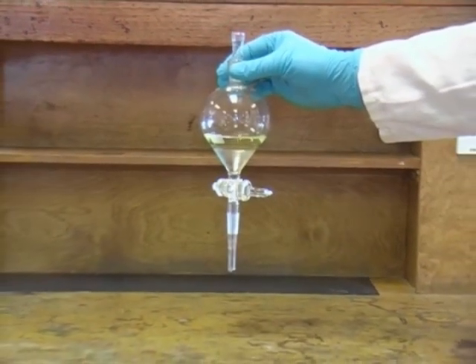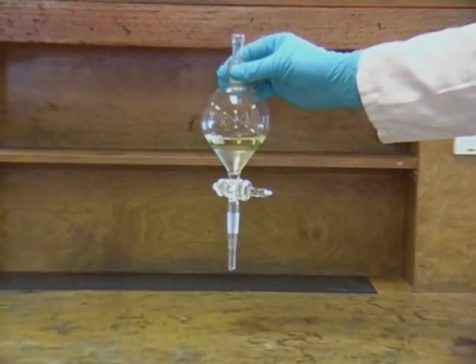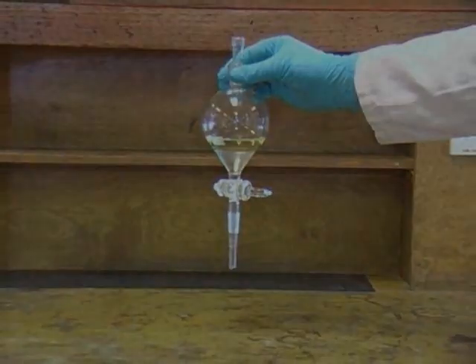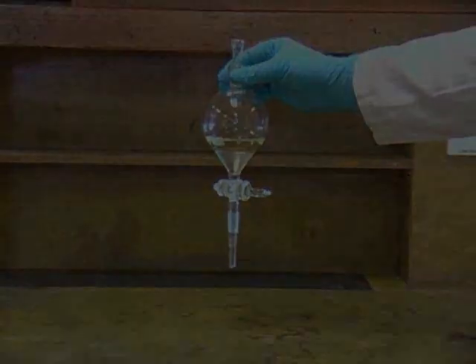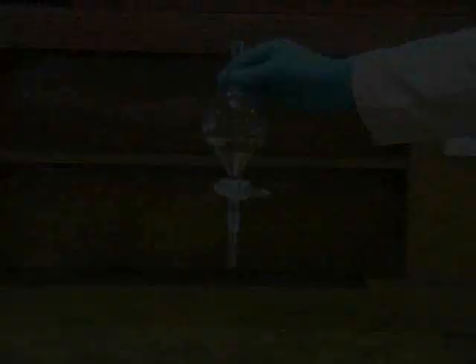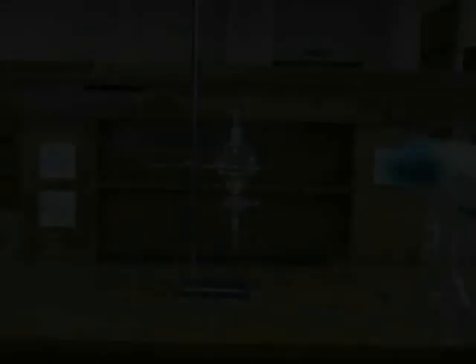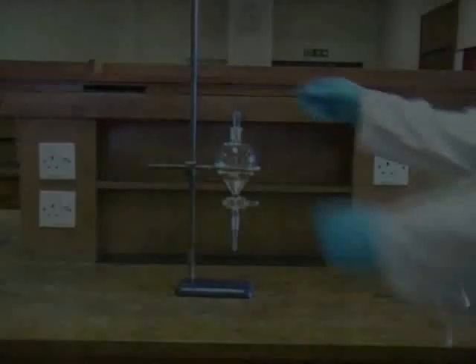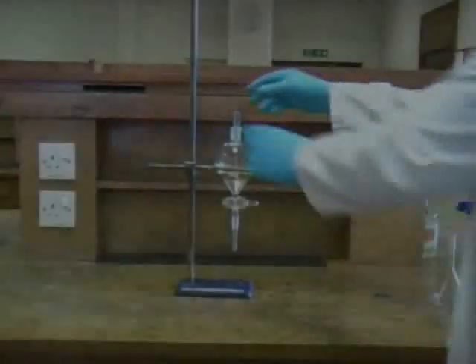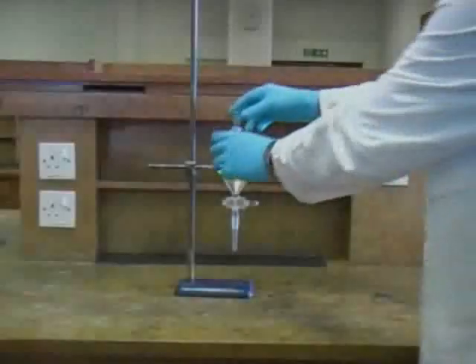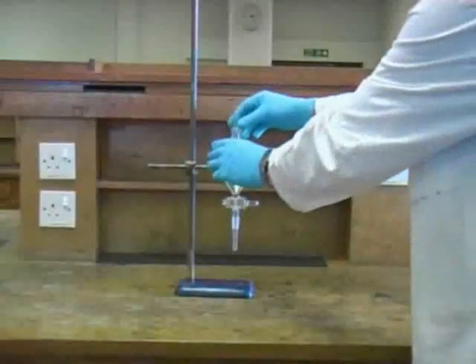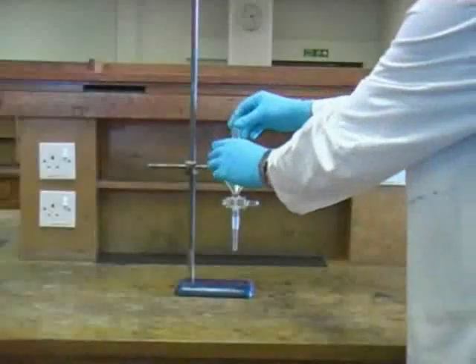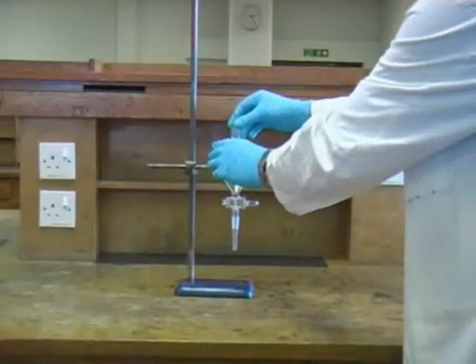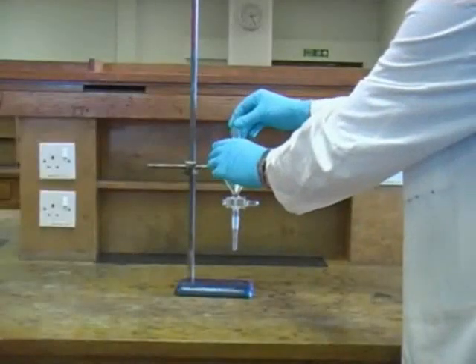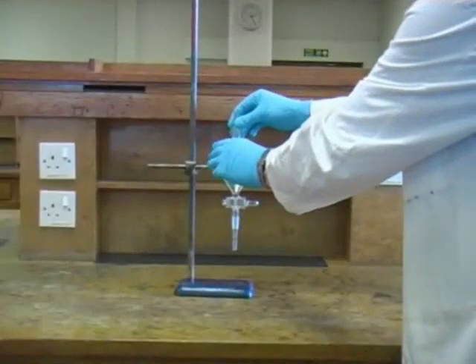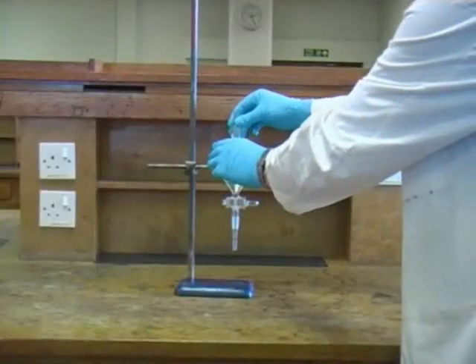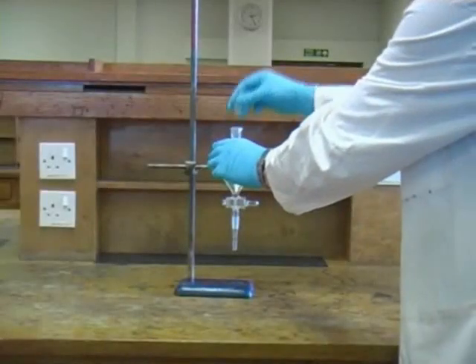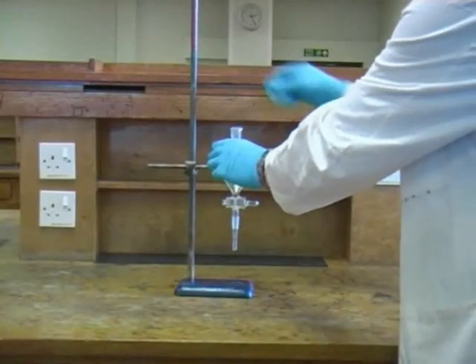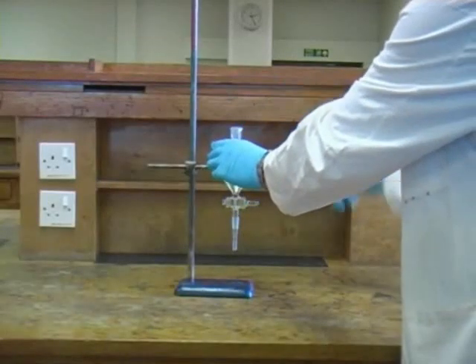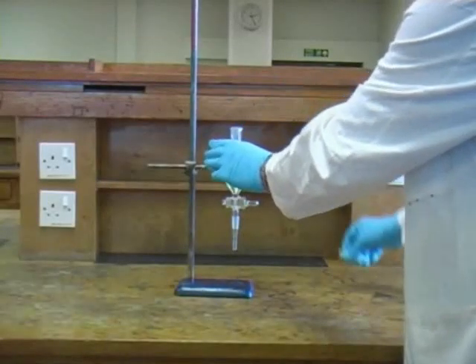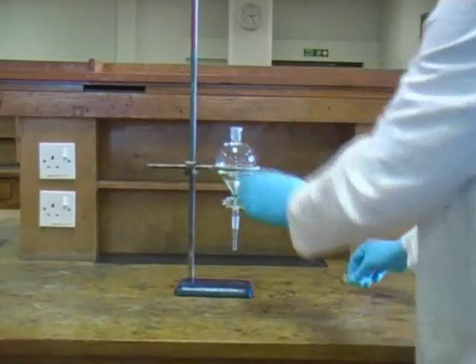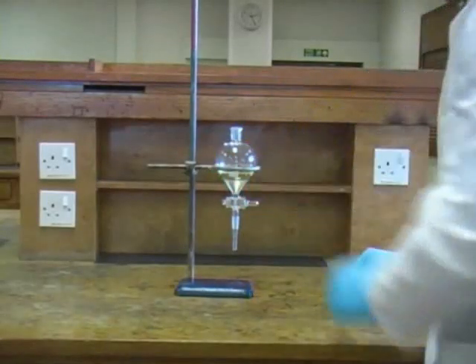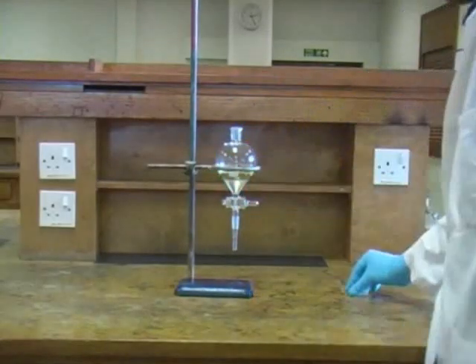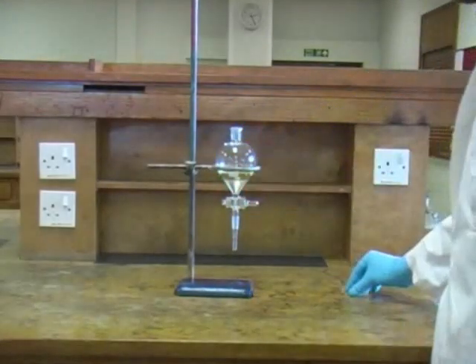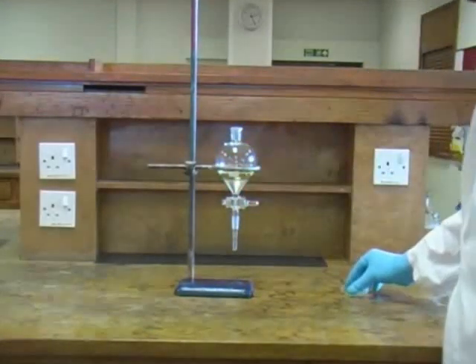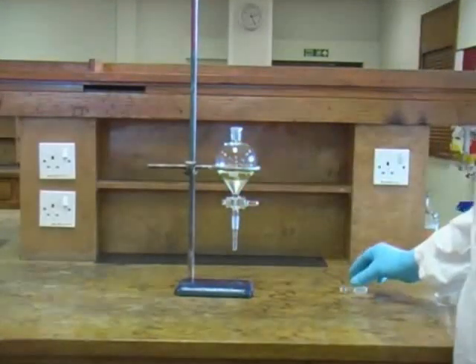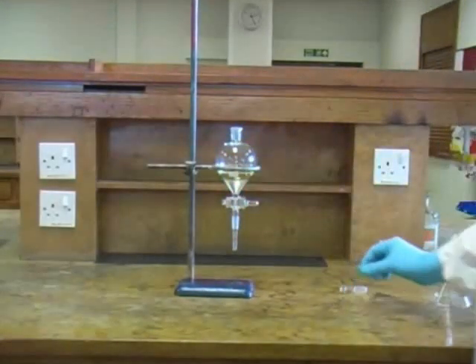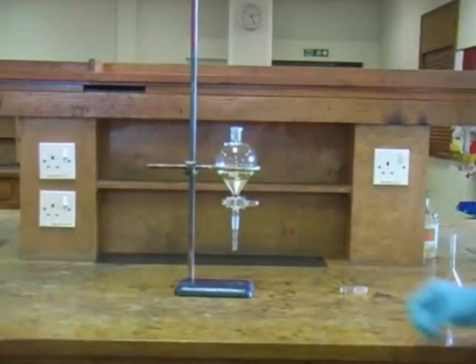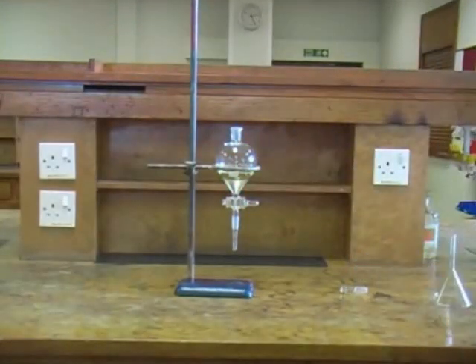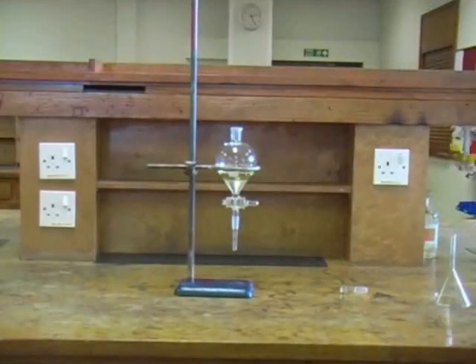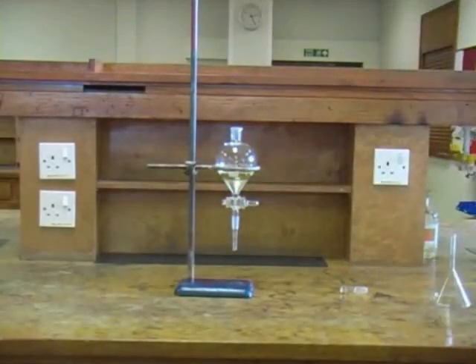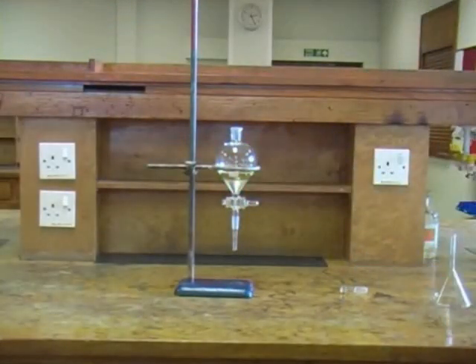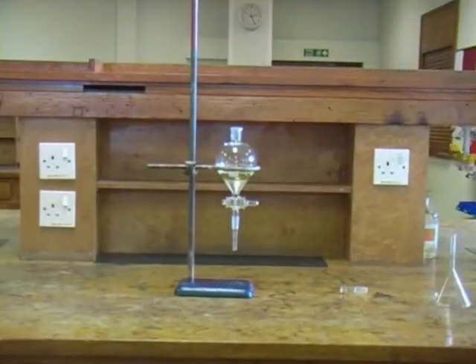Before running any solvent out of the funnel you must first remove the stopper. Not doing so is a common error which will prevent the solvent from running freely.